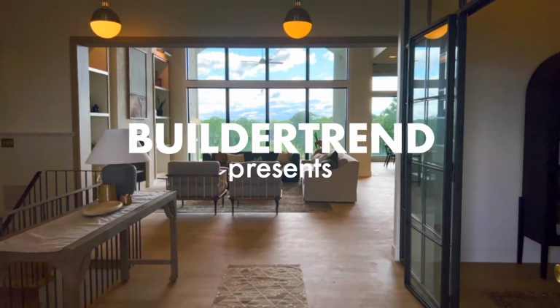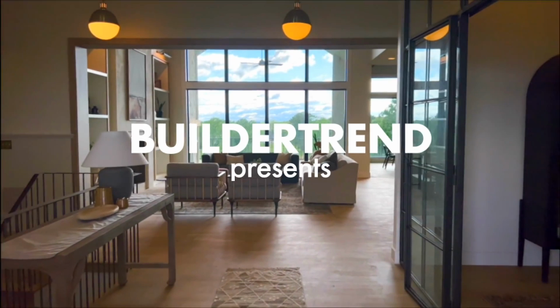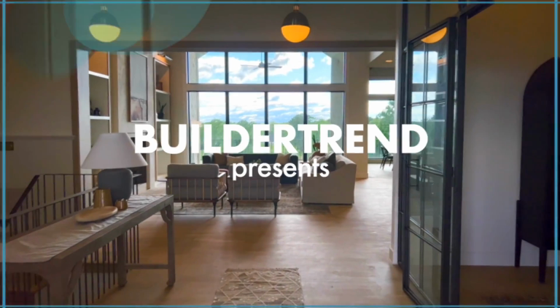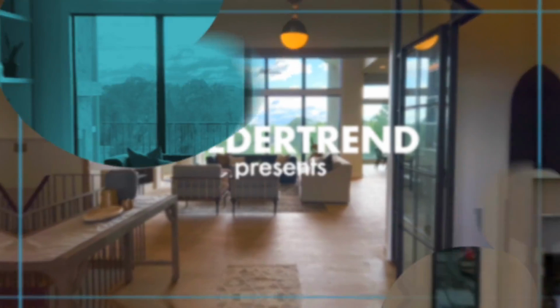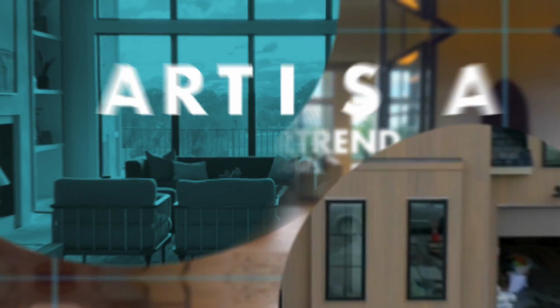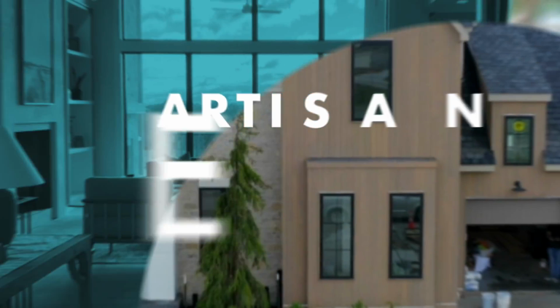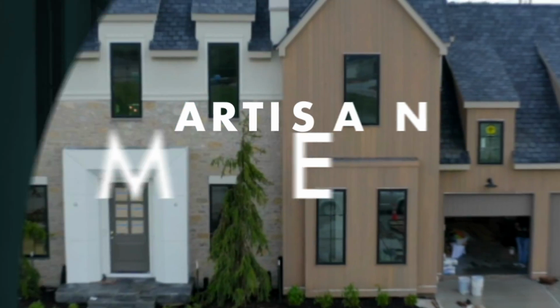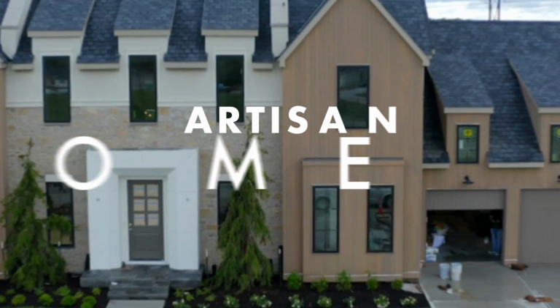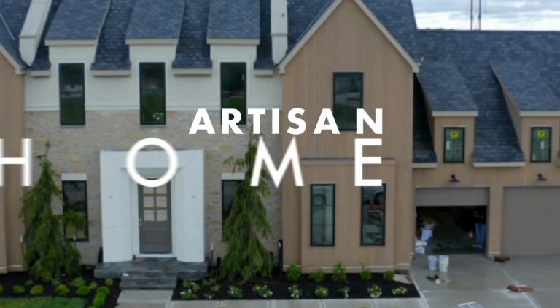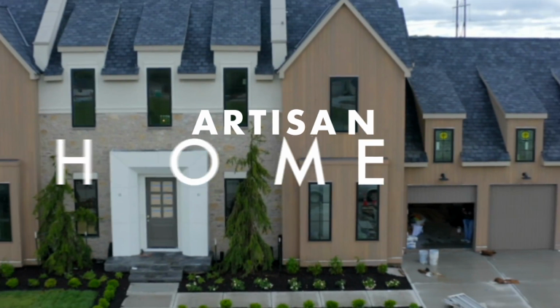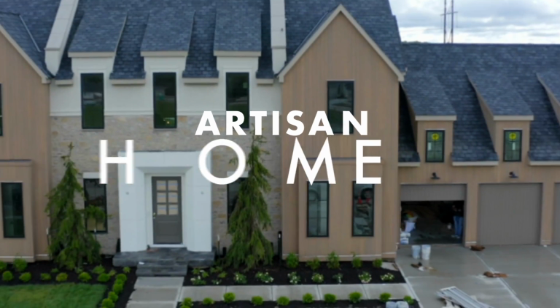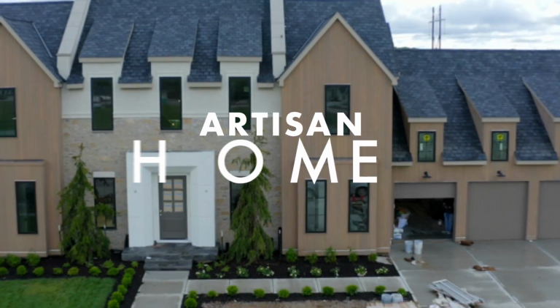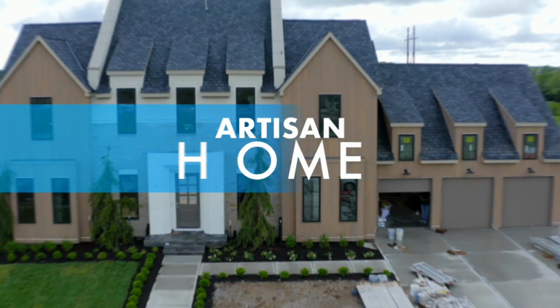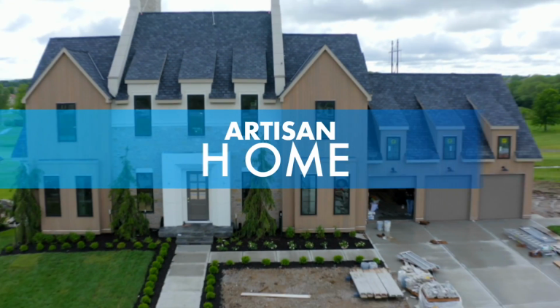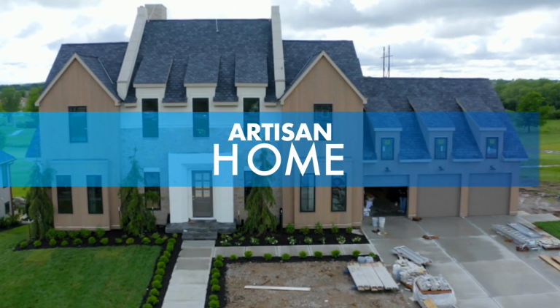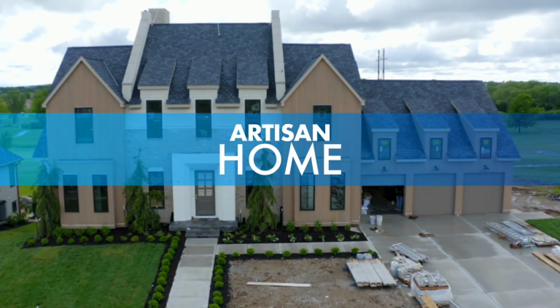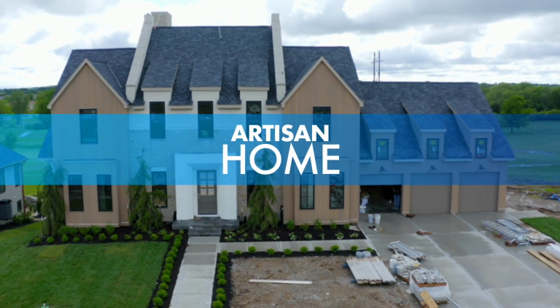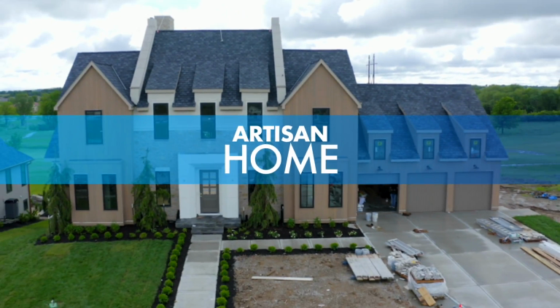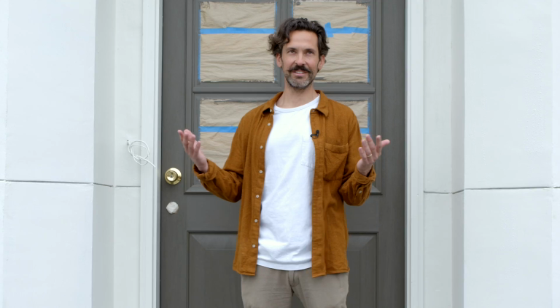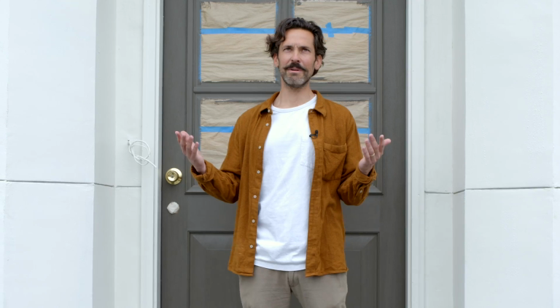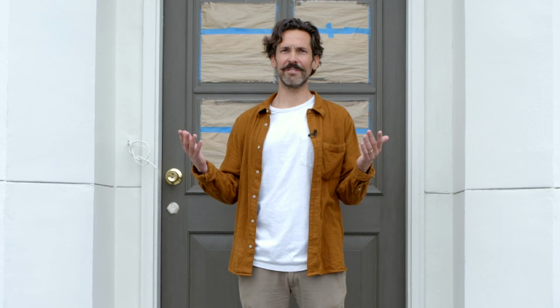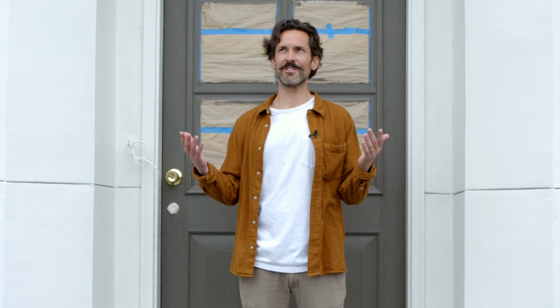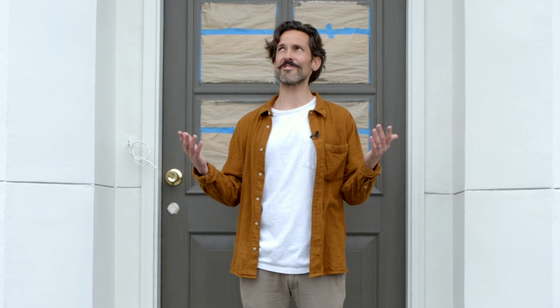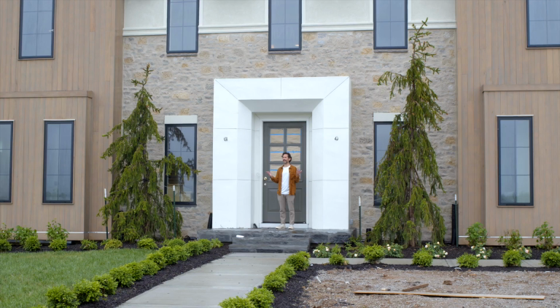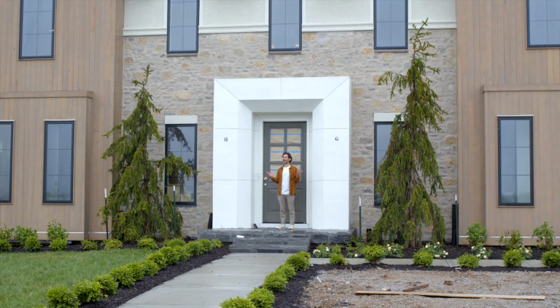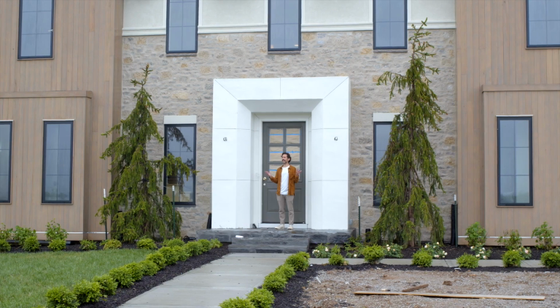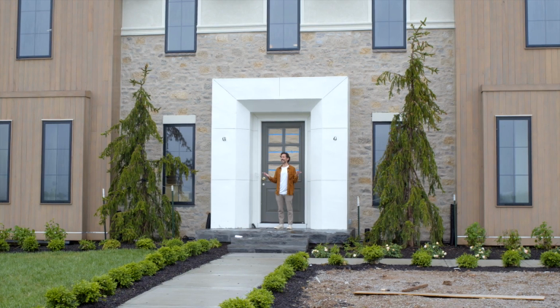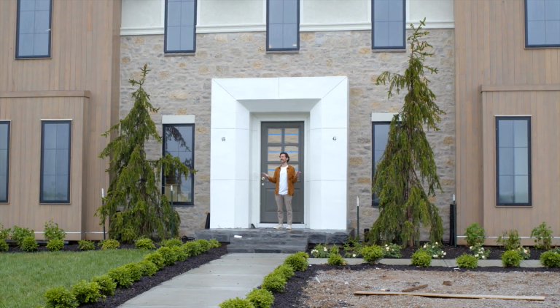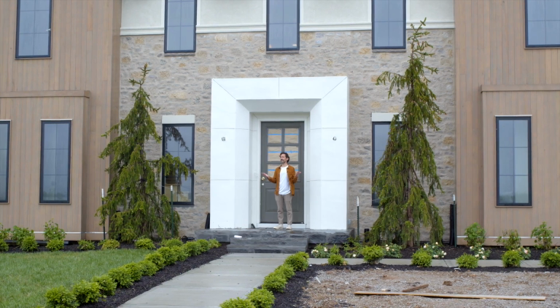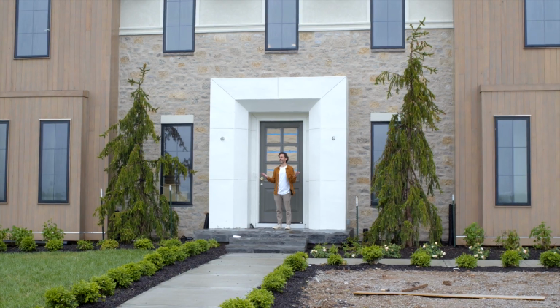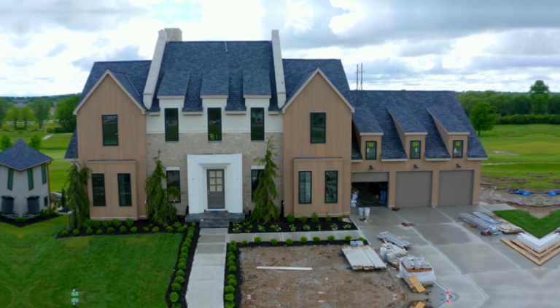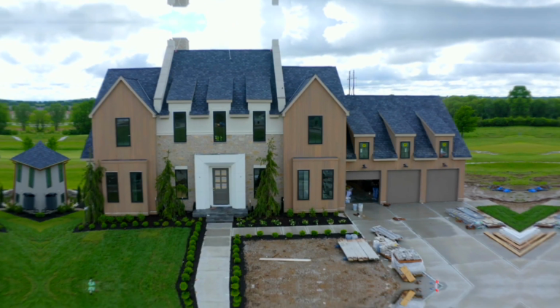Welcome to our Artisan Home. We are still in the middle of construction on this lovely spring day.